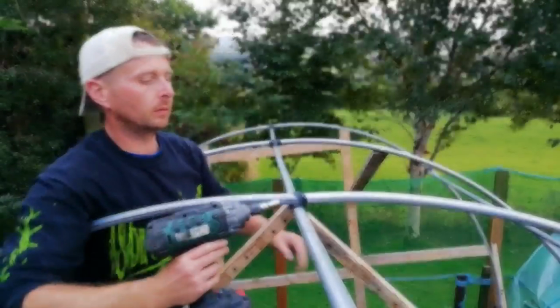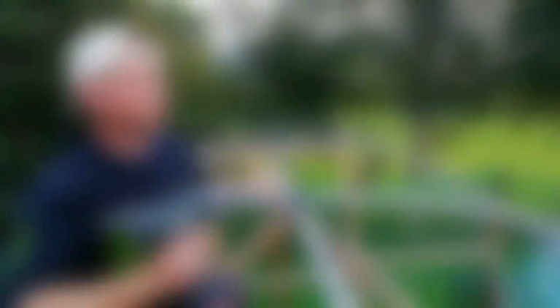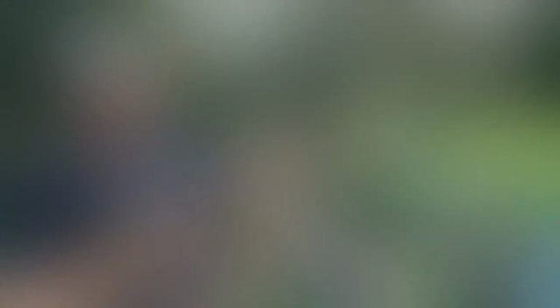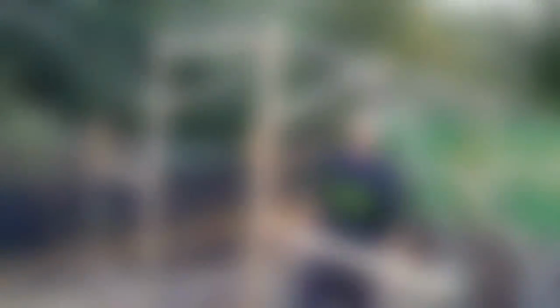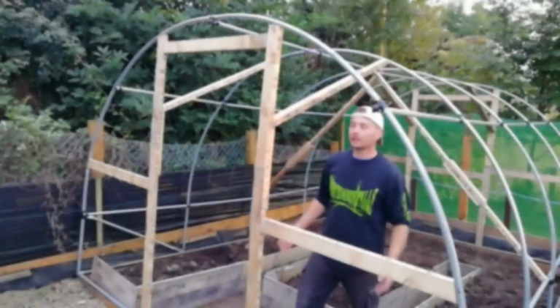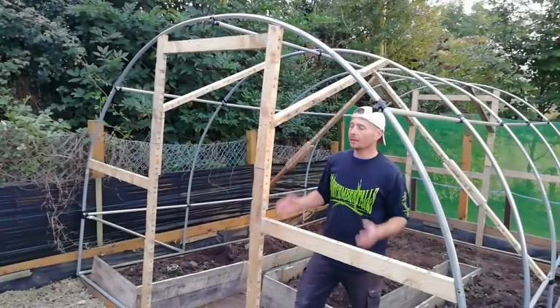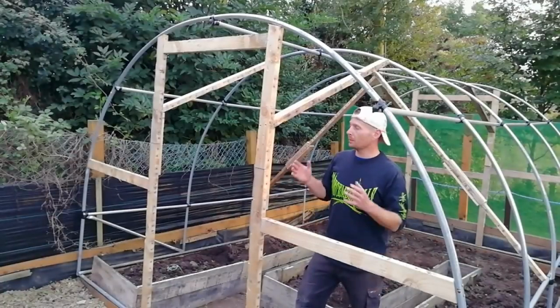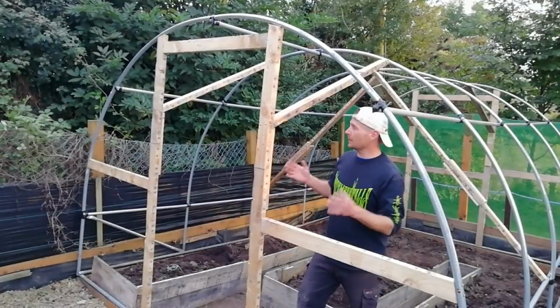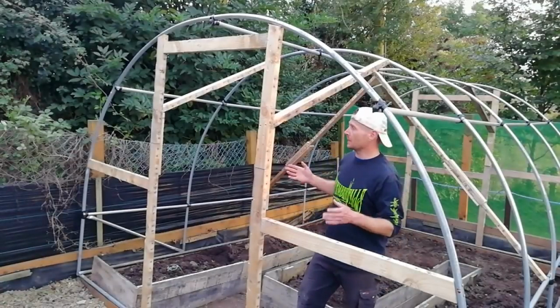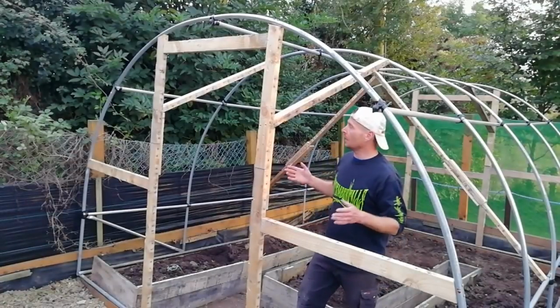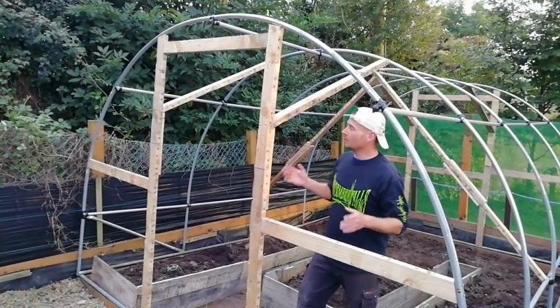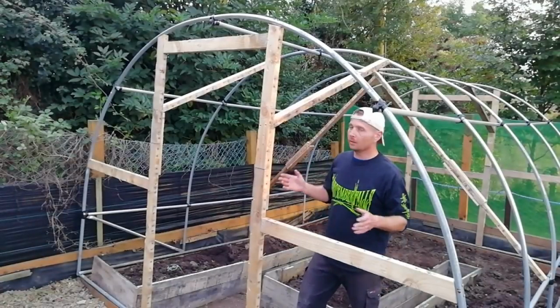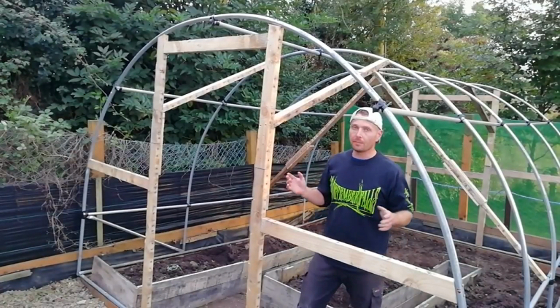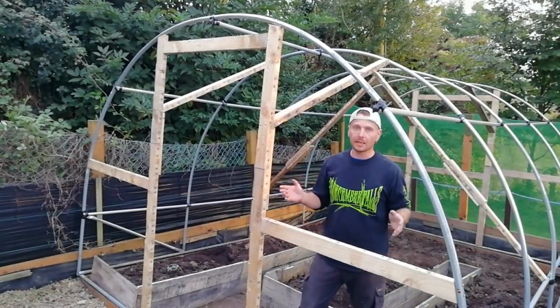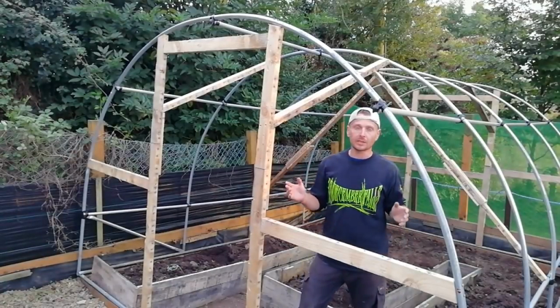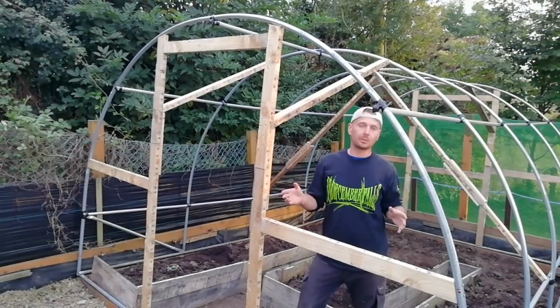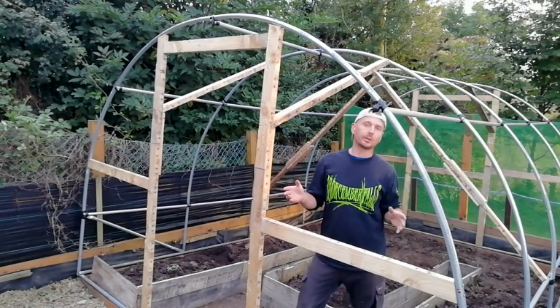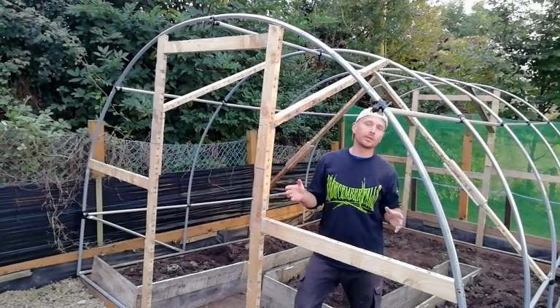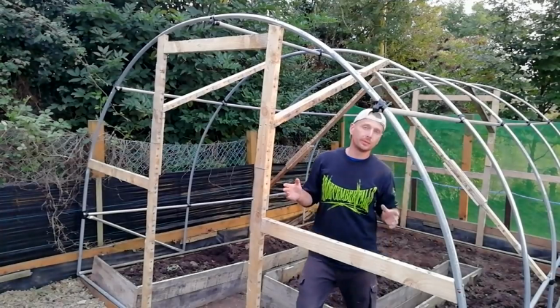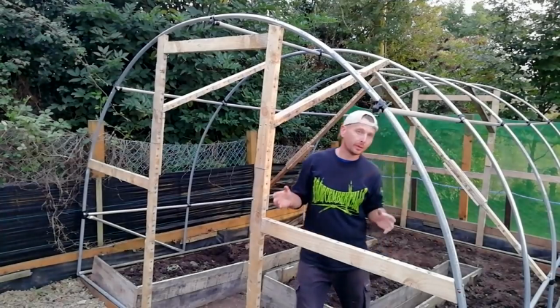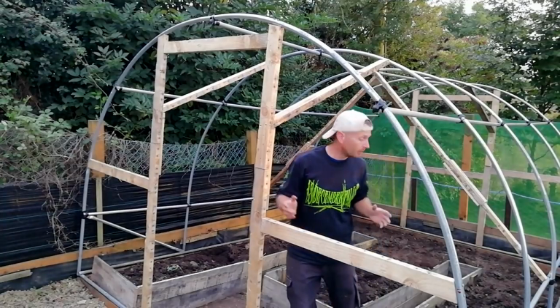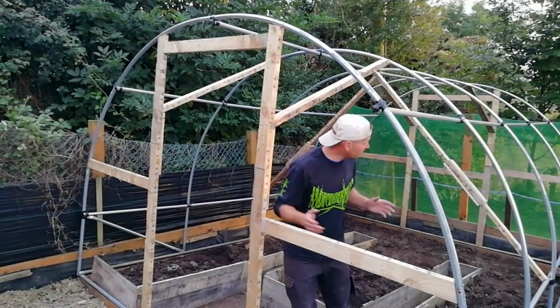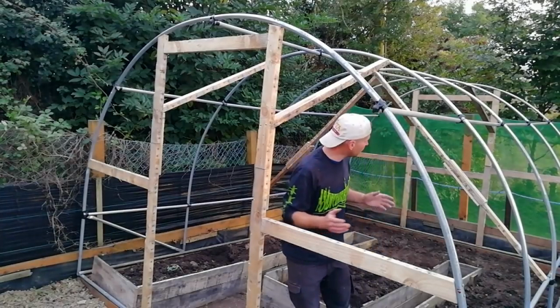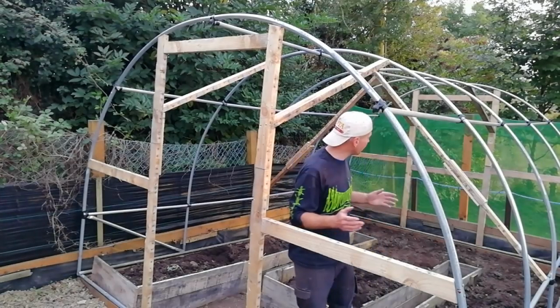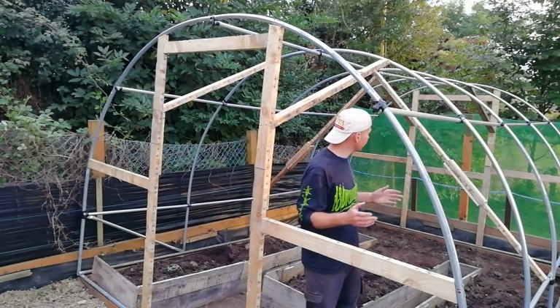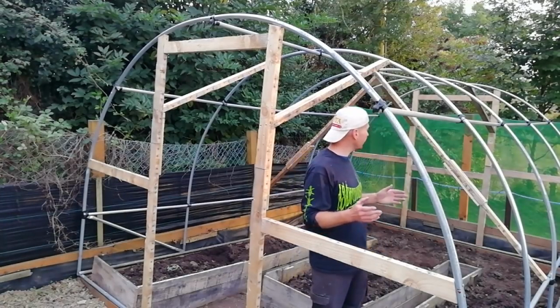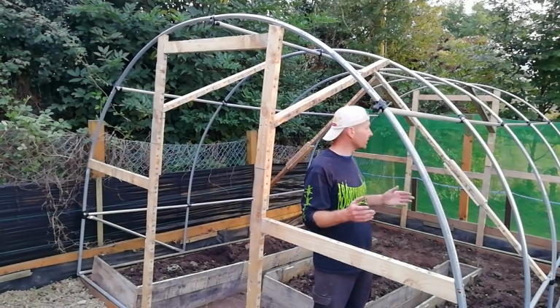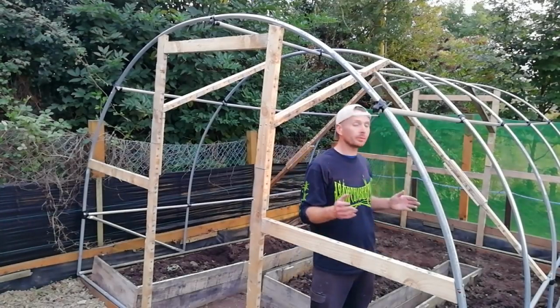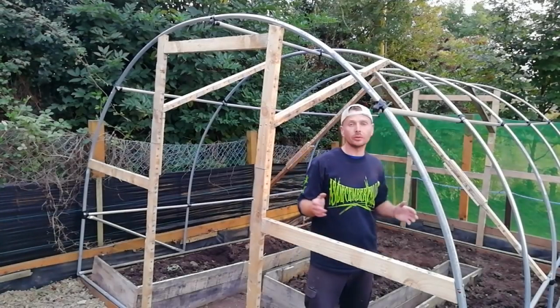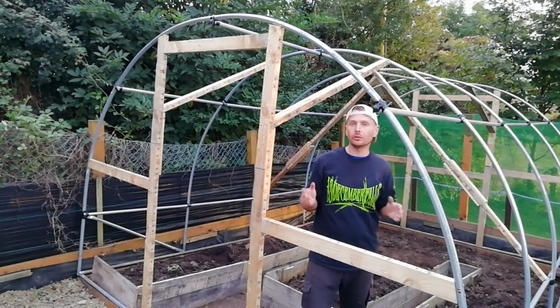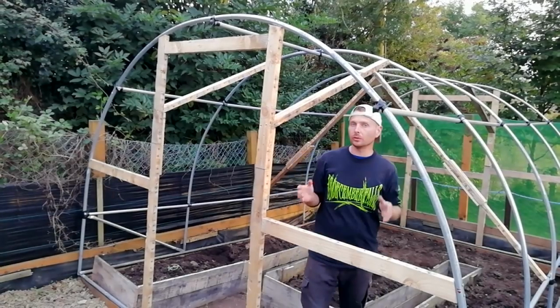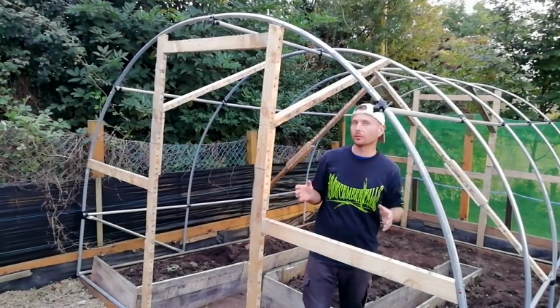So there is basically all of the main supports and modifications done to the frame. The next step now is to fit the polycarbonate sheeting.